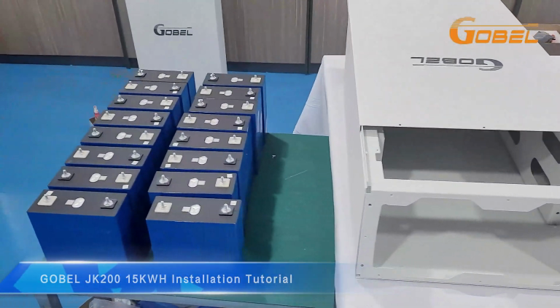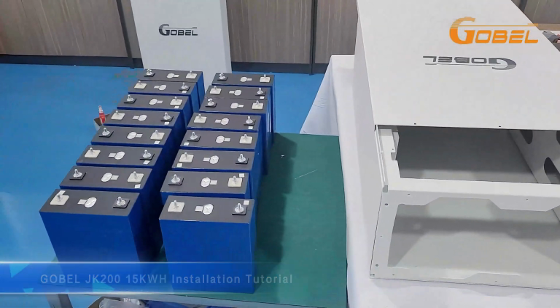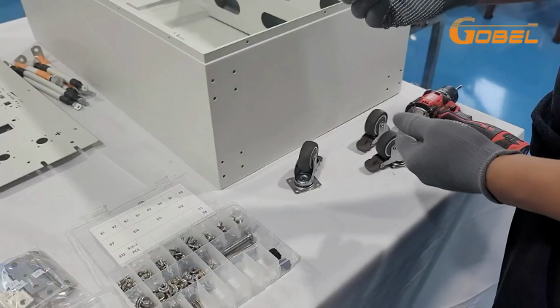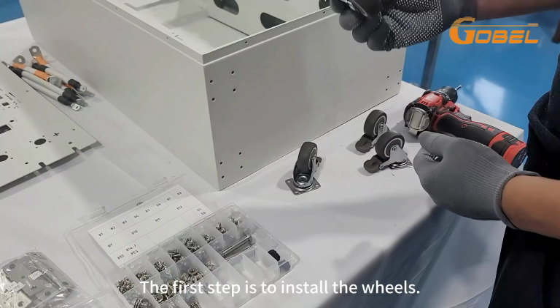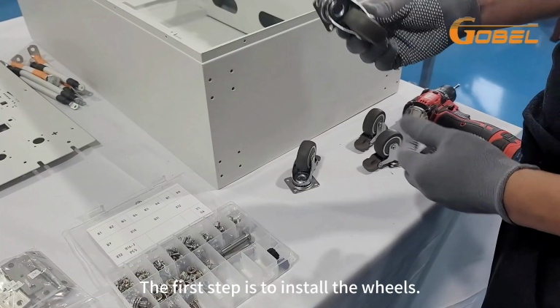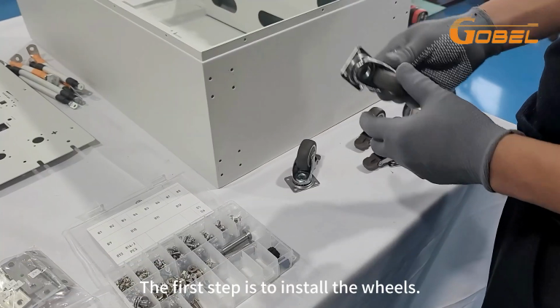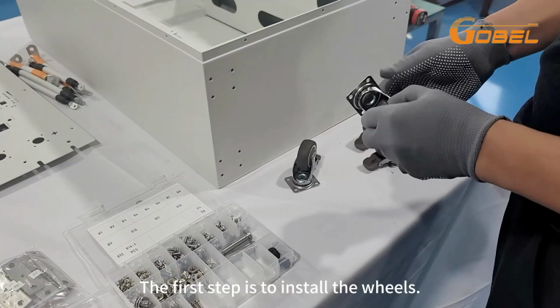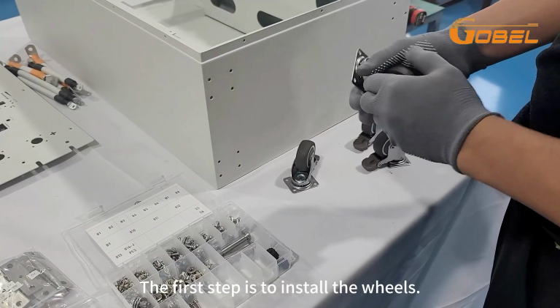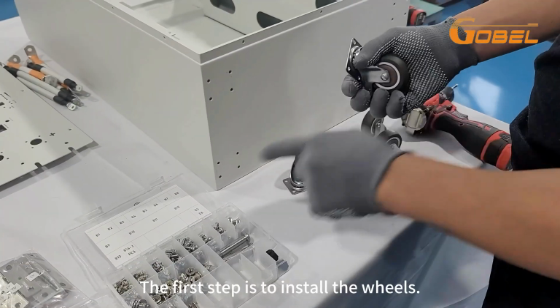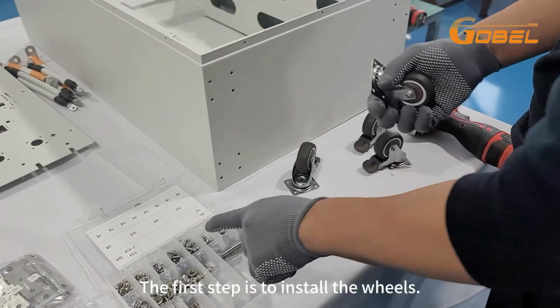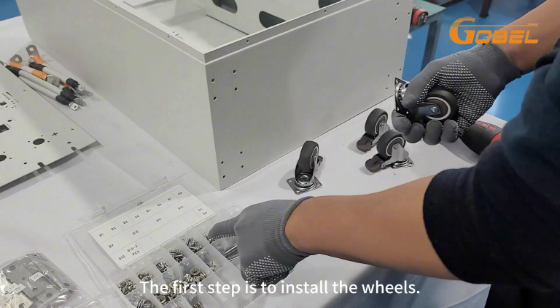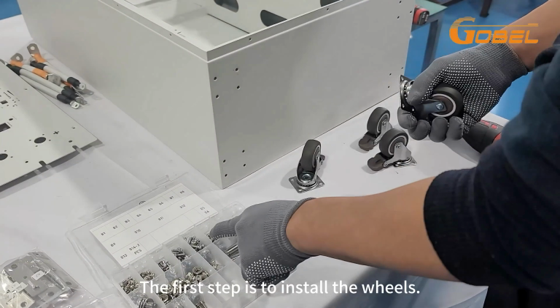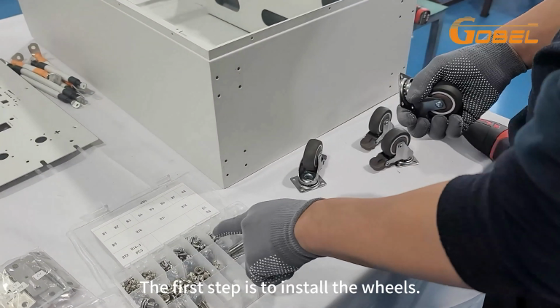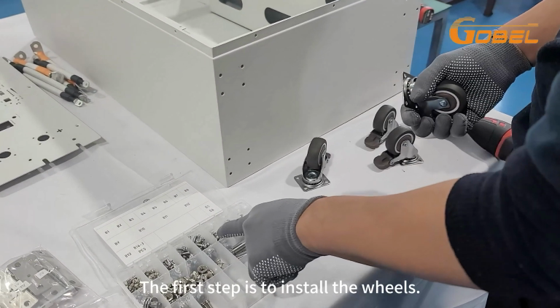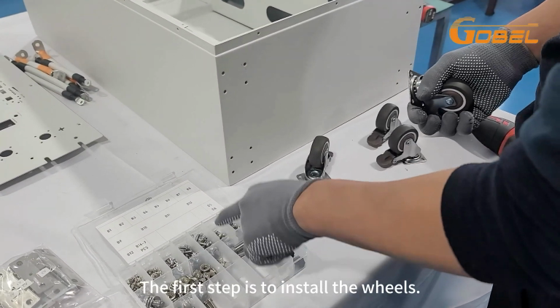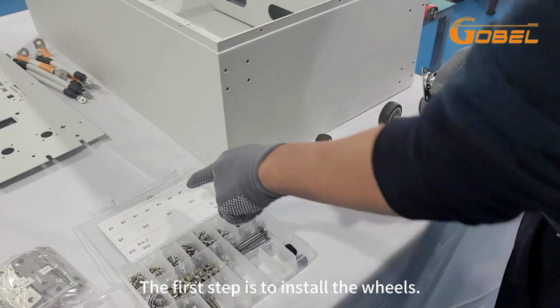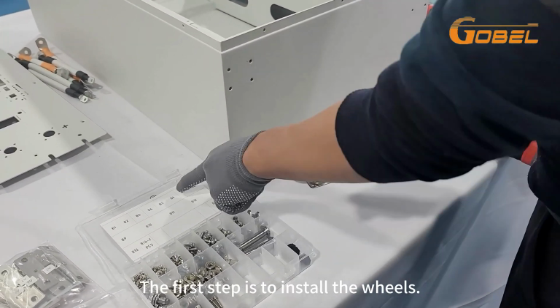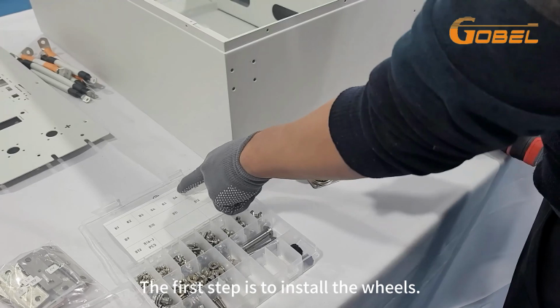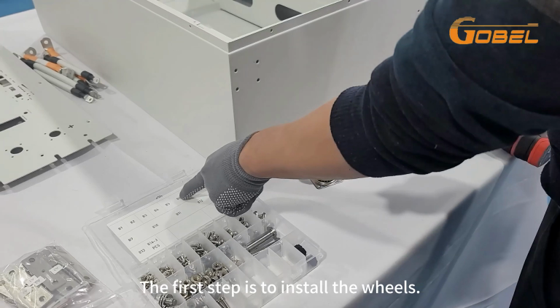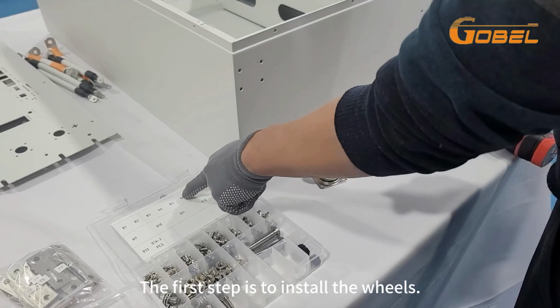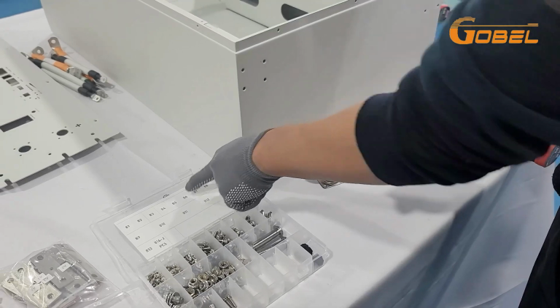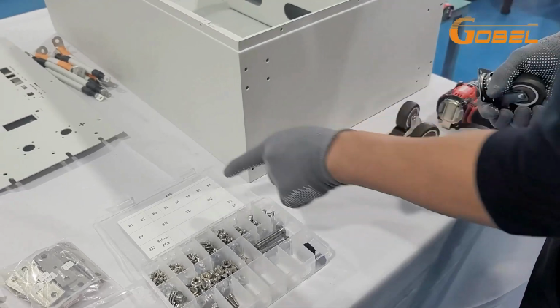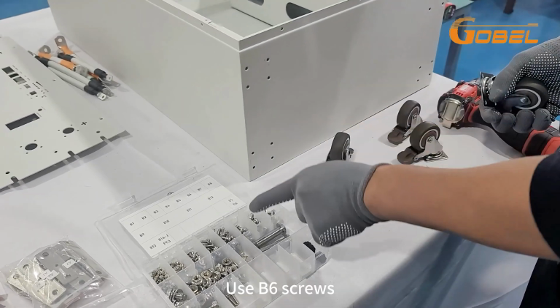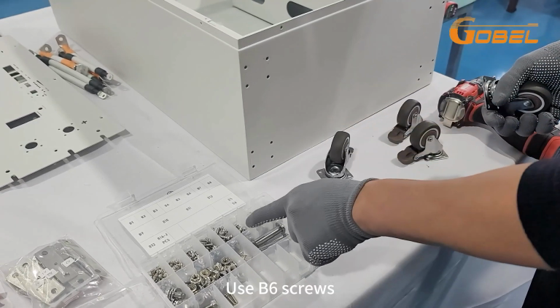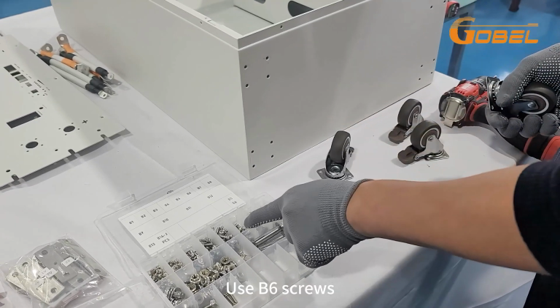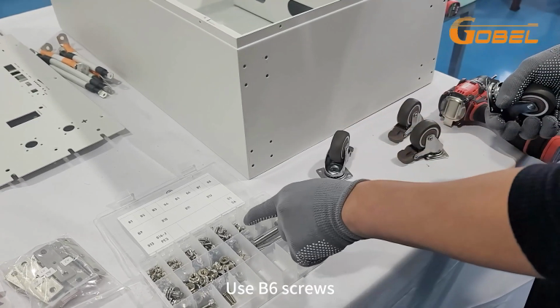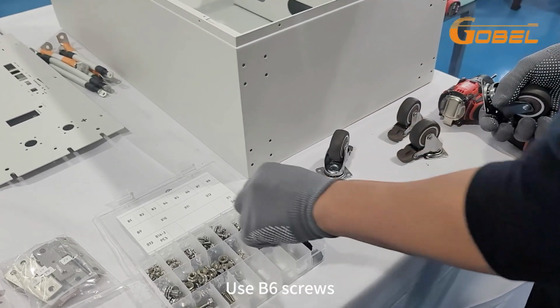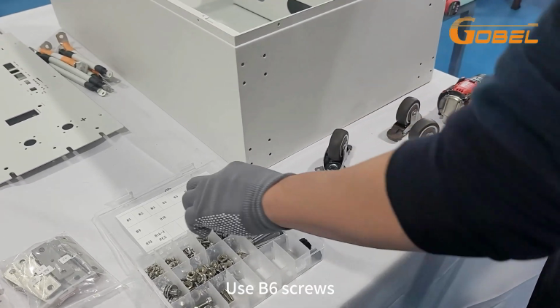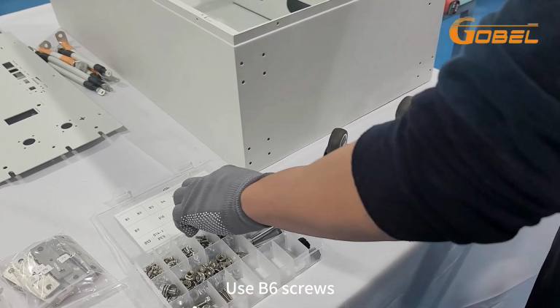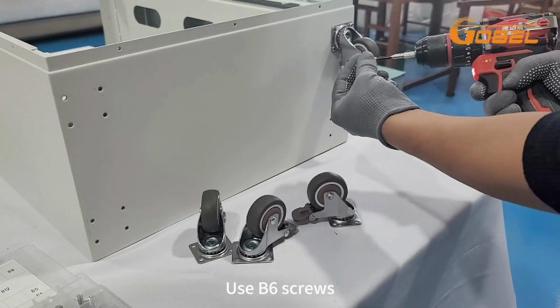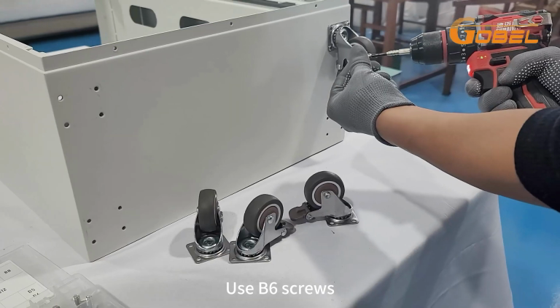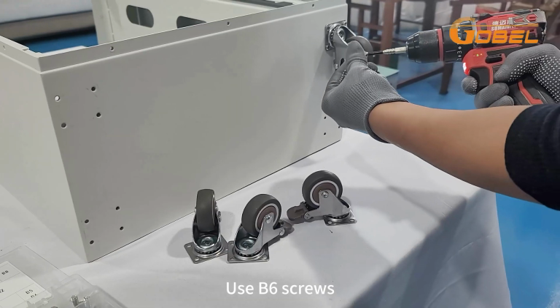The first step is to install the wheels. Use B6 screws.